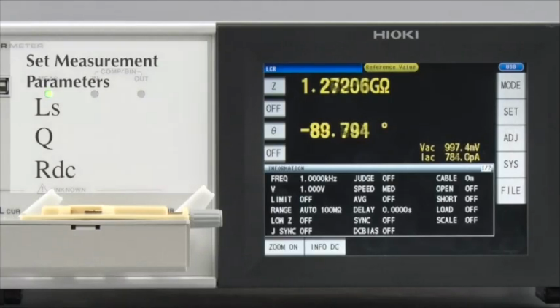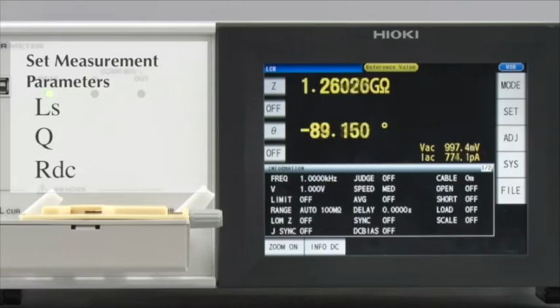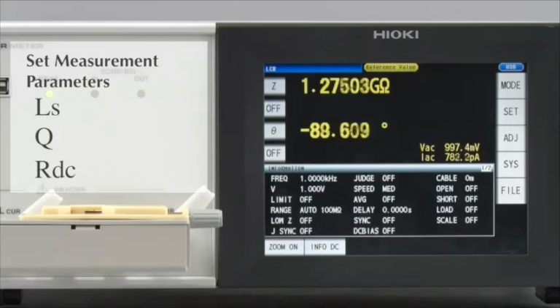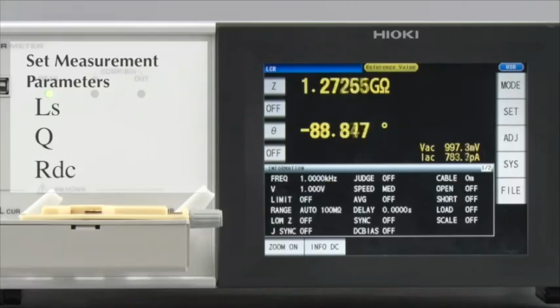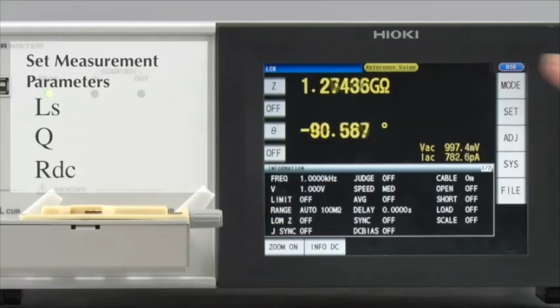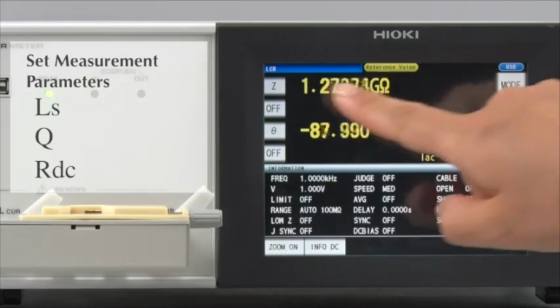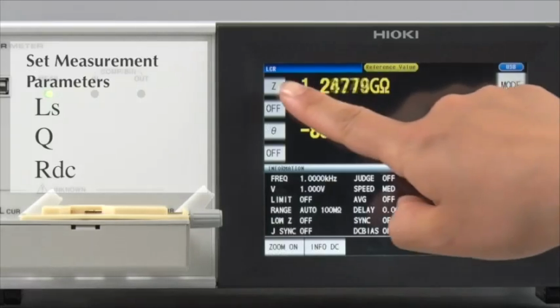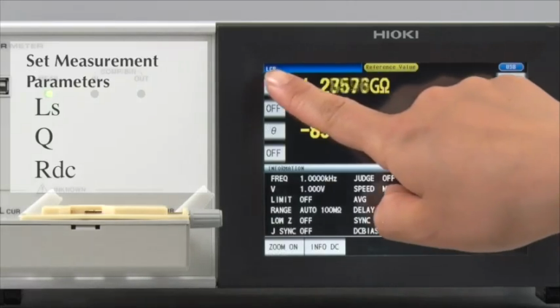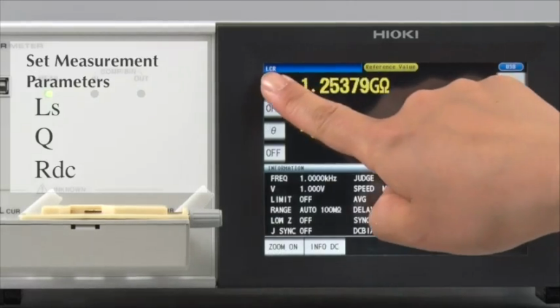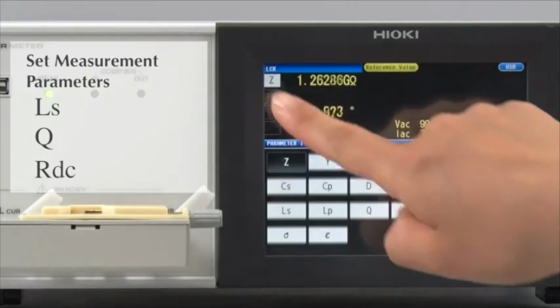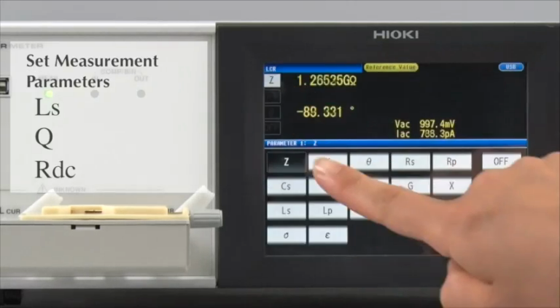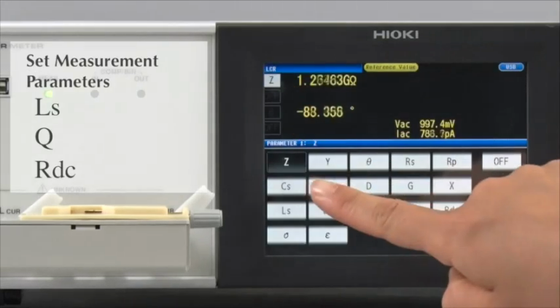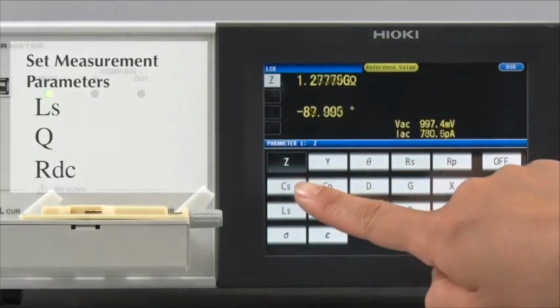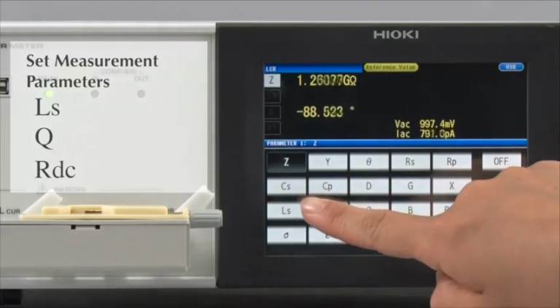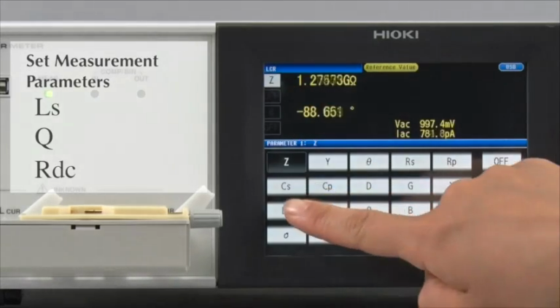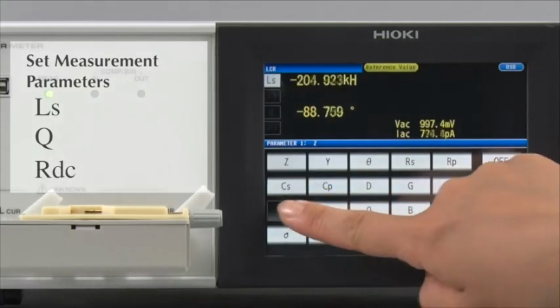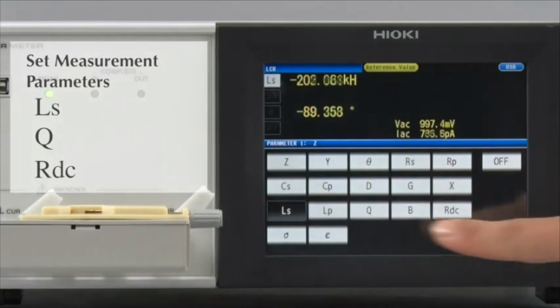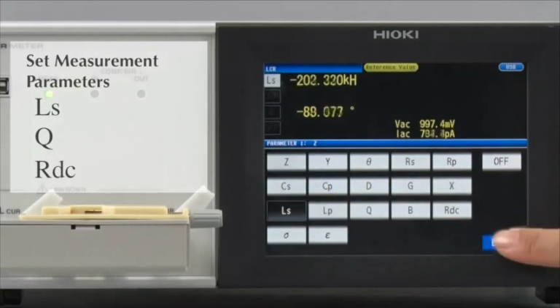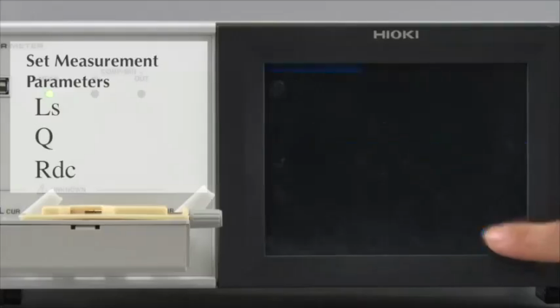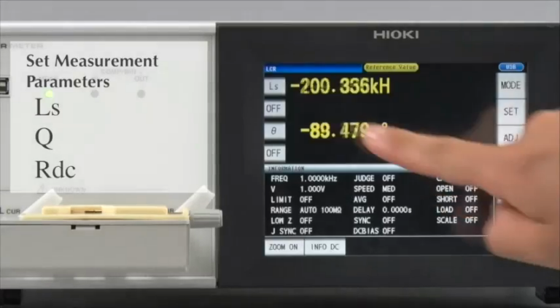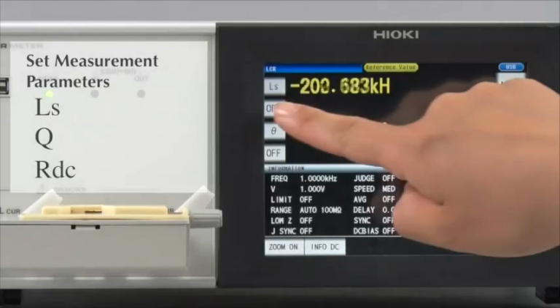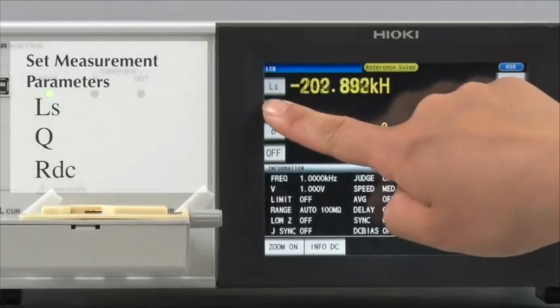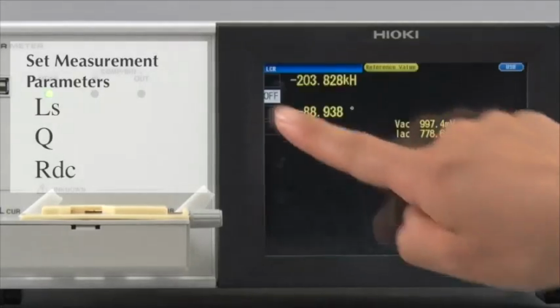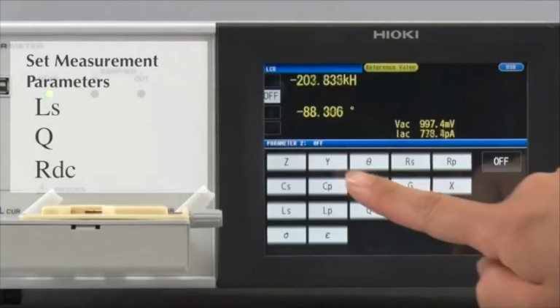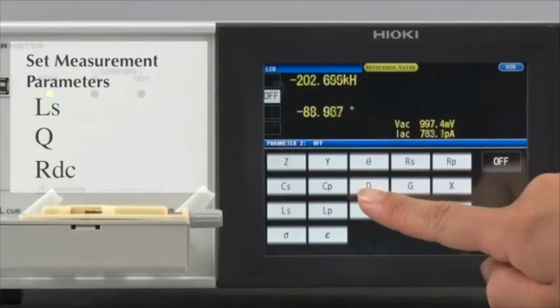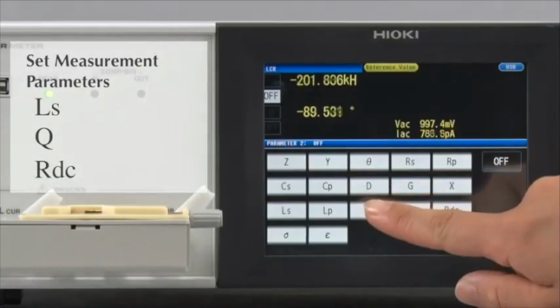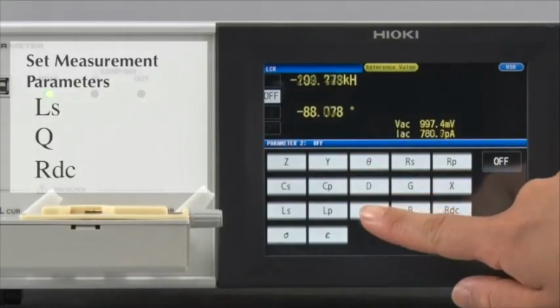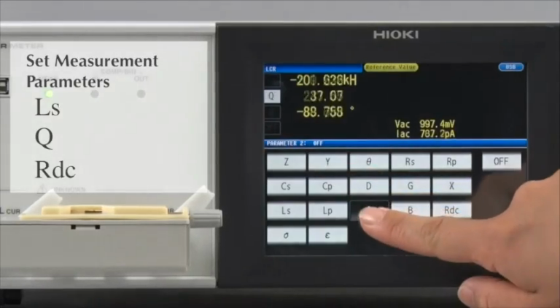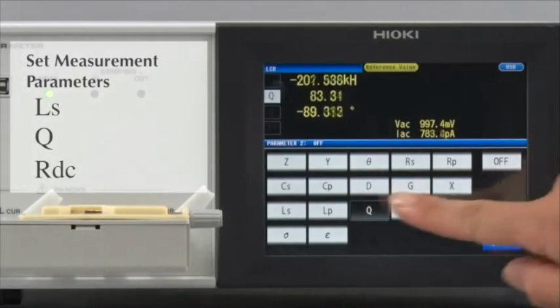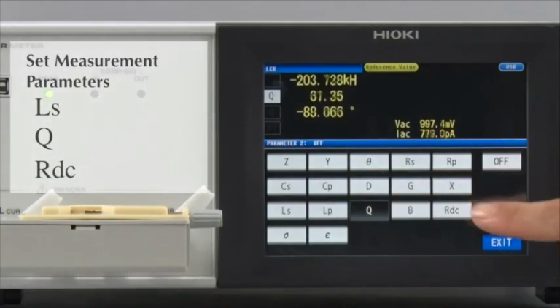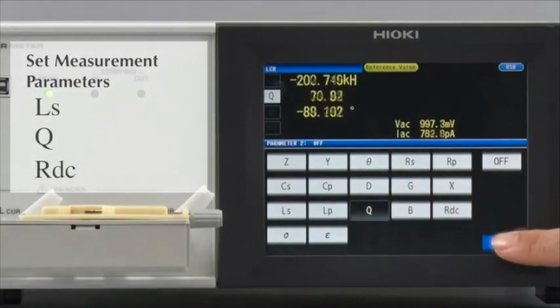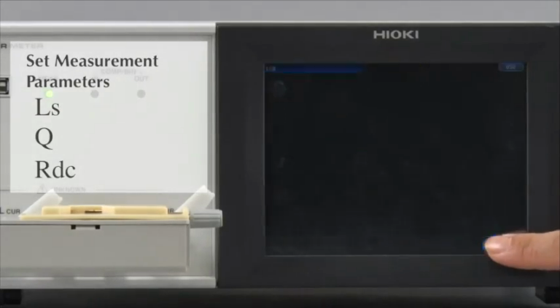Now, let's set the measurement parameters. First, select L, S, Q and R, D, C.